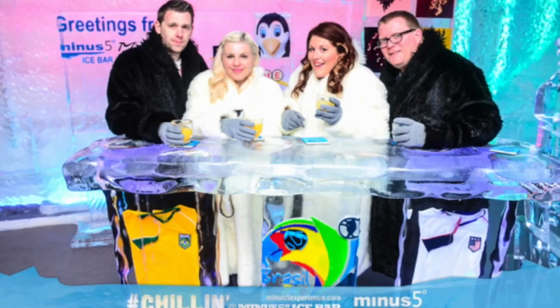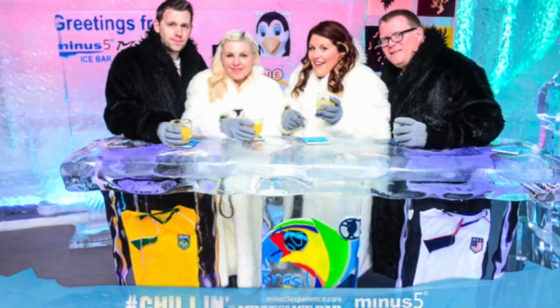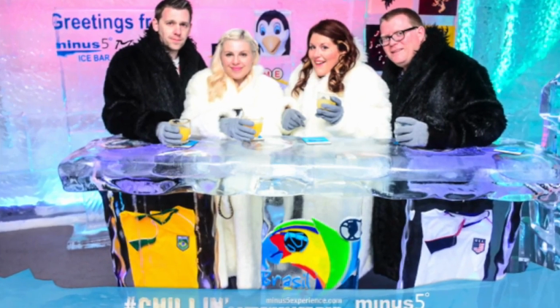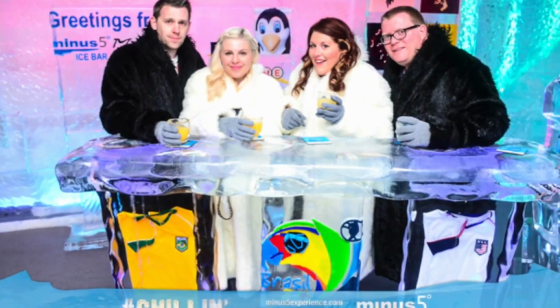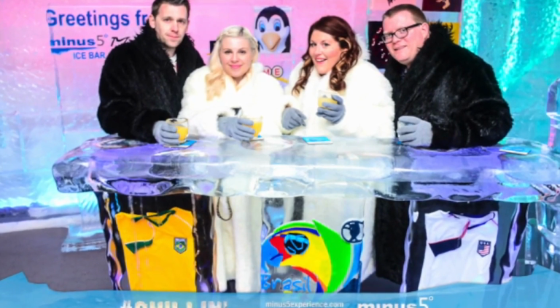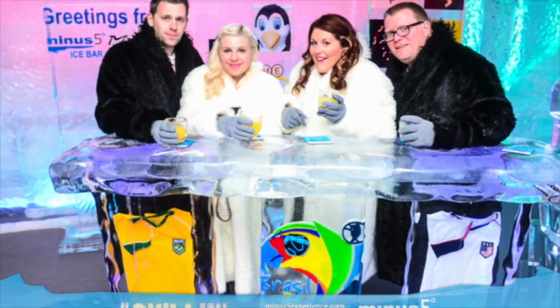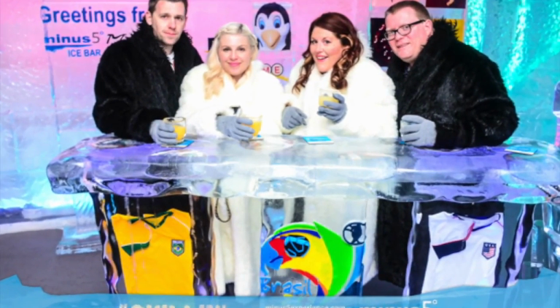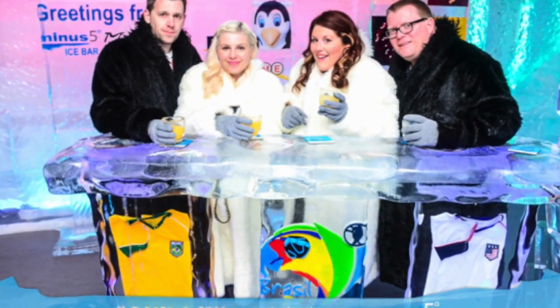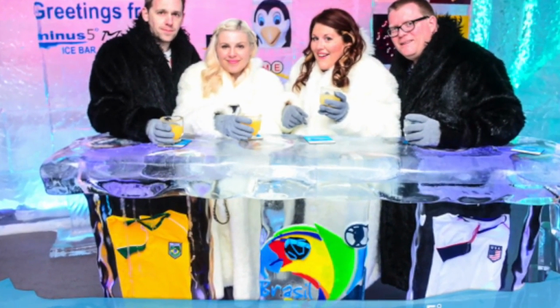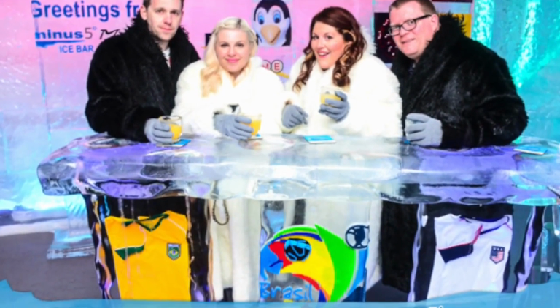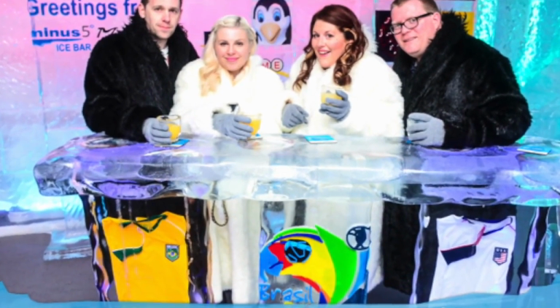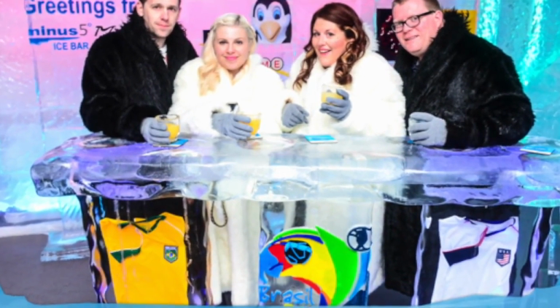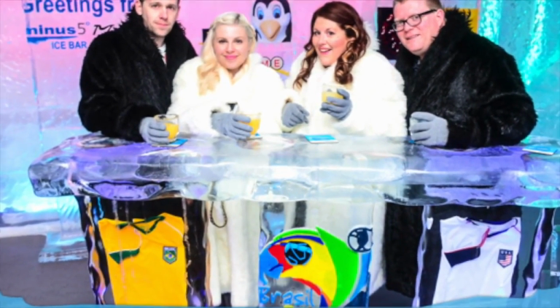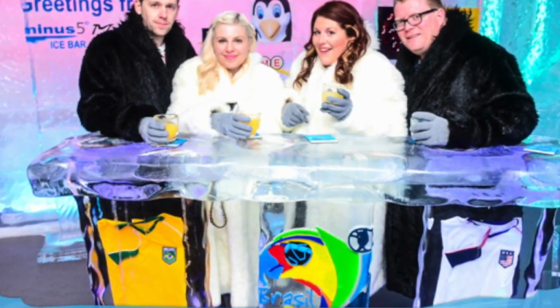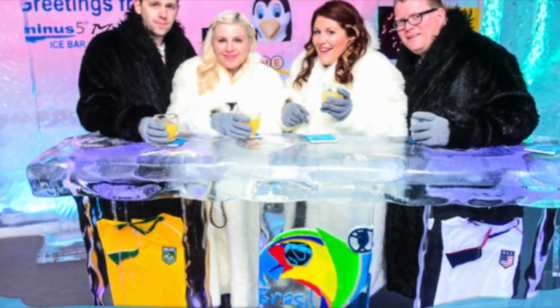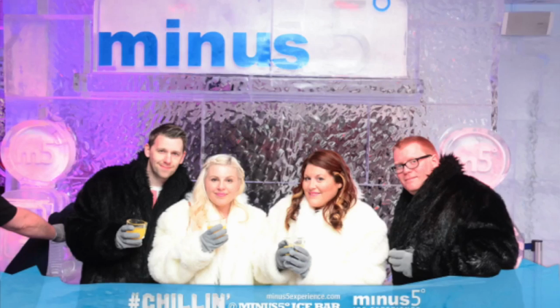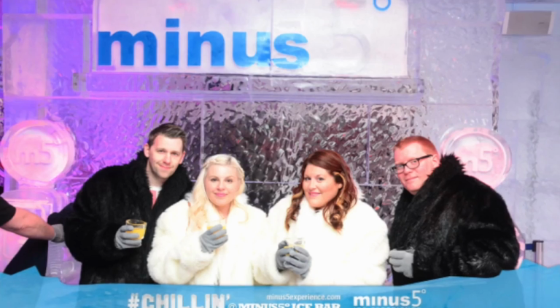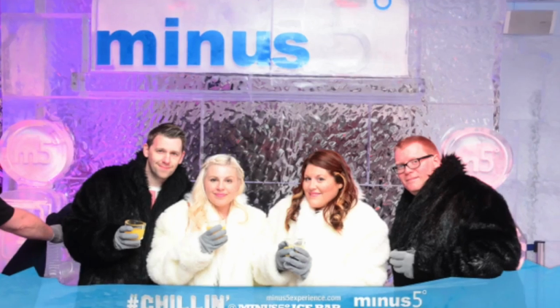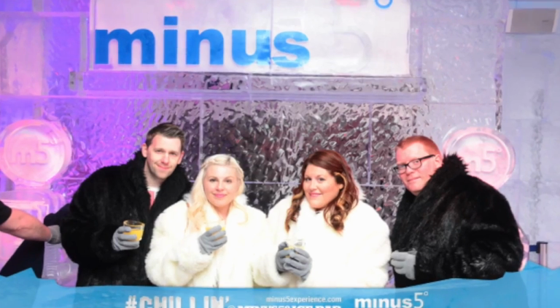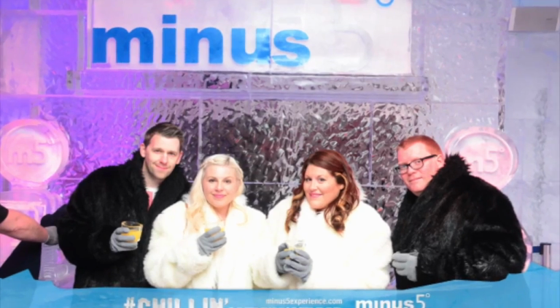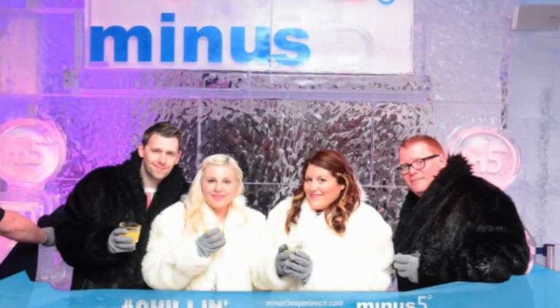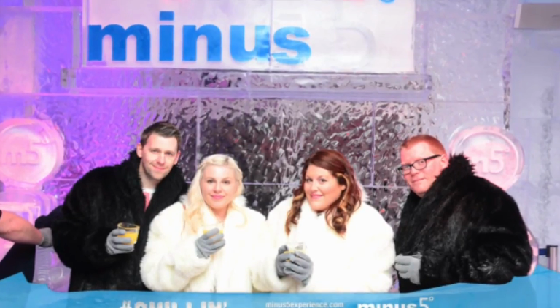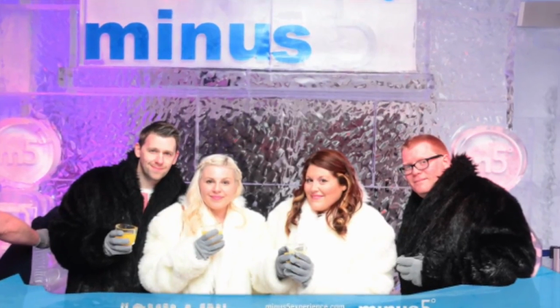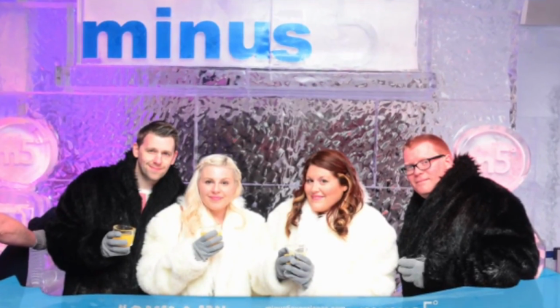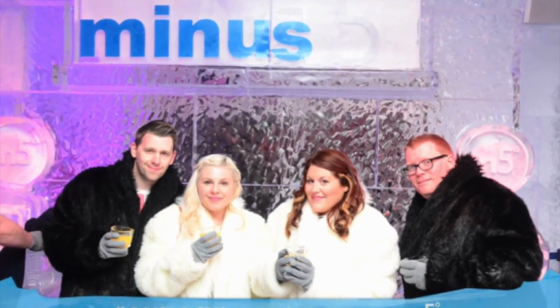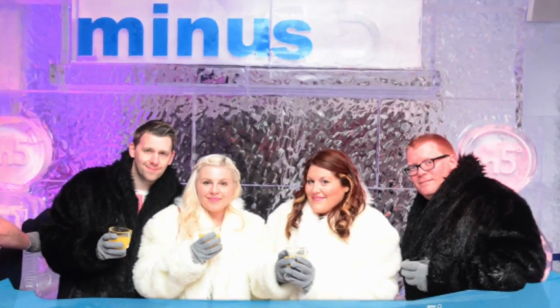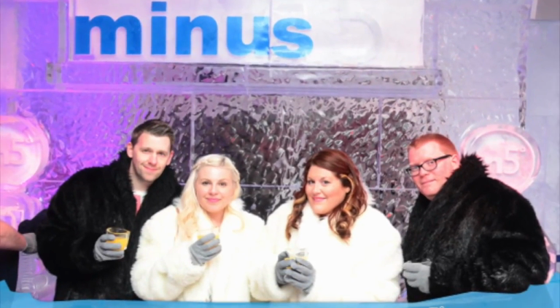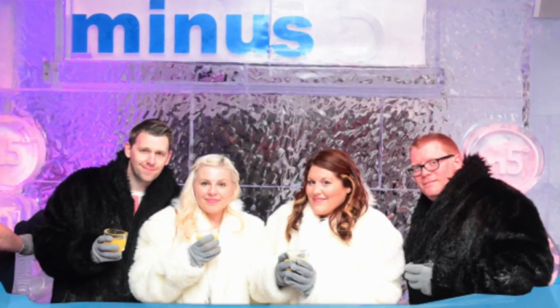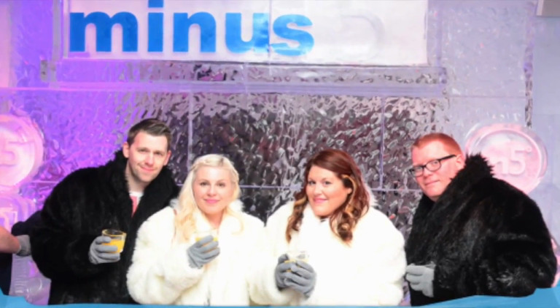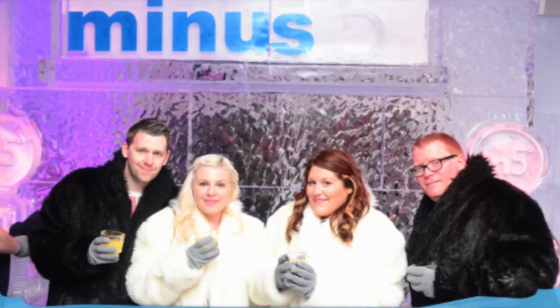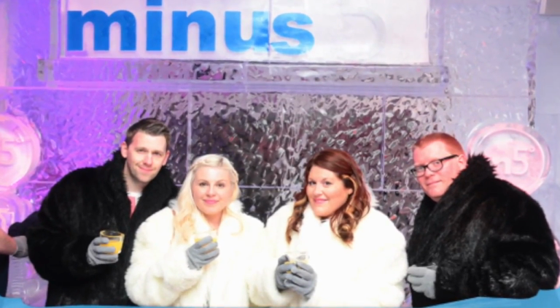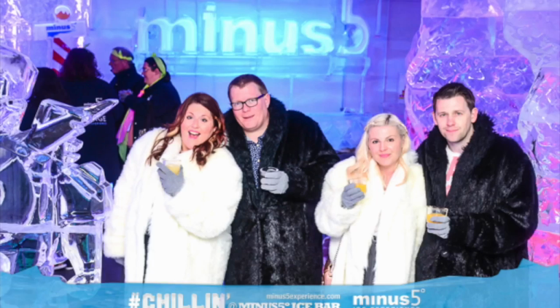Hi guys, this week on M&Kai Try we're going to be showing you one of the places that we were lucky enough to visit while we were in Las Vegas: the Minus5 Ice Bar.